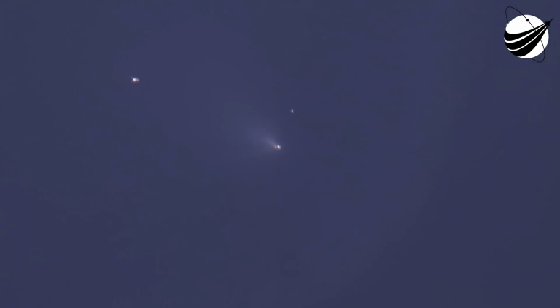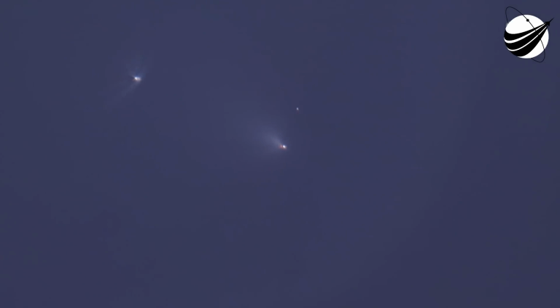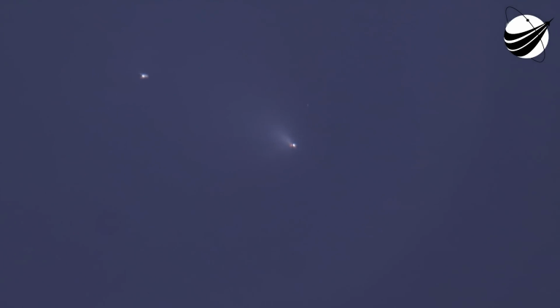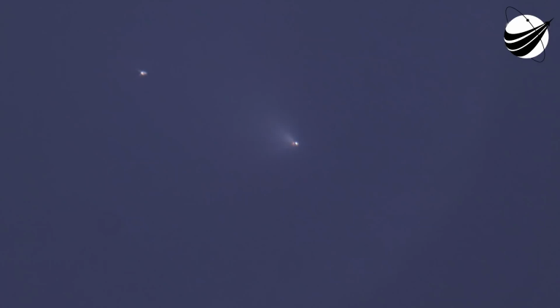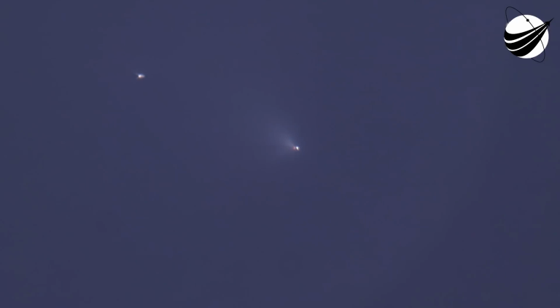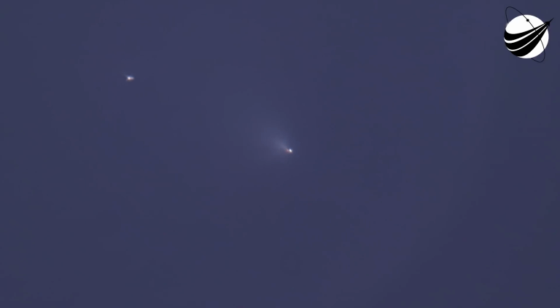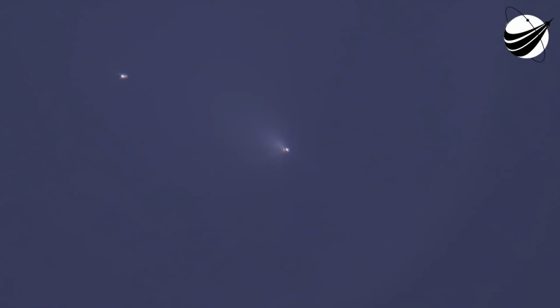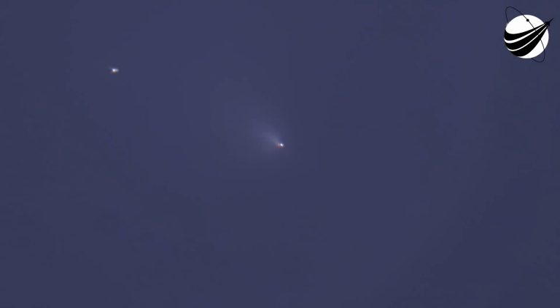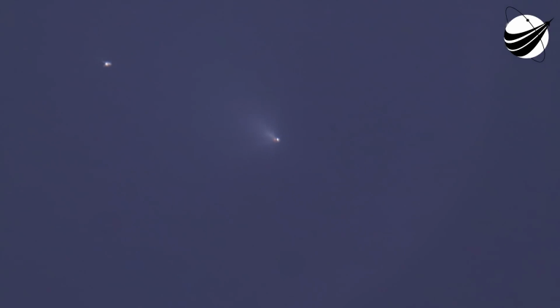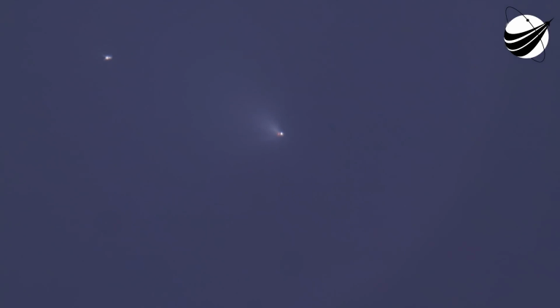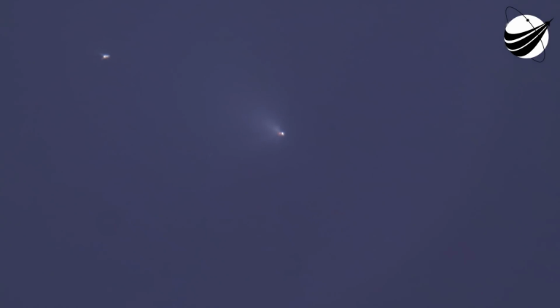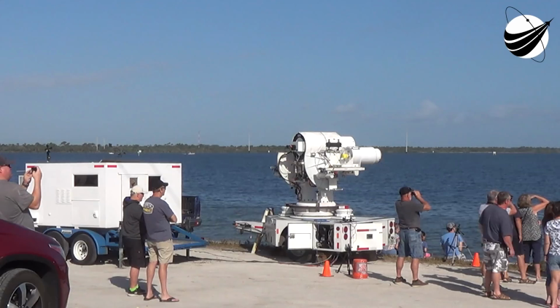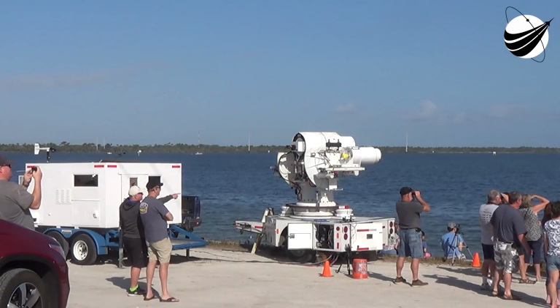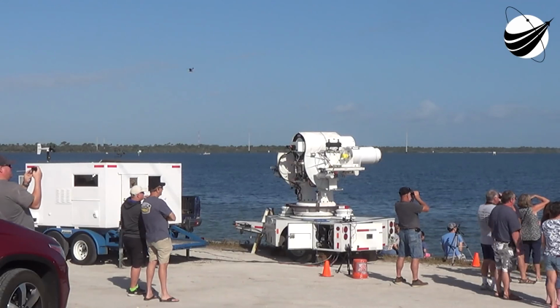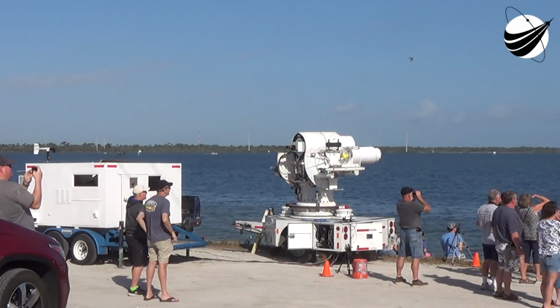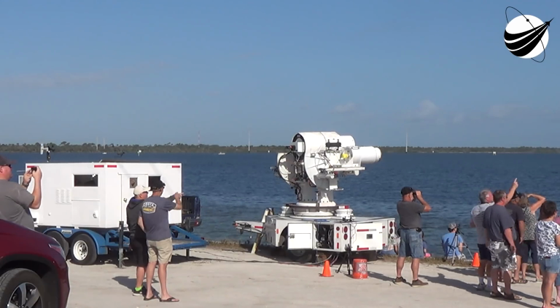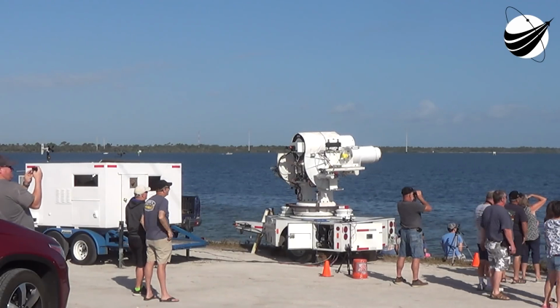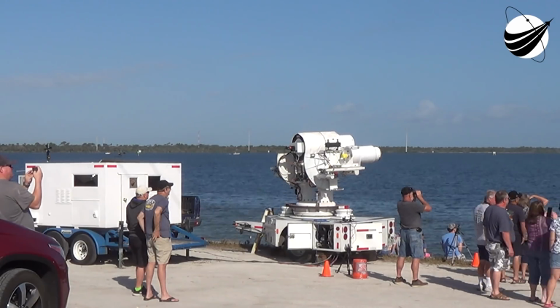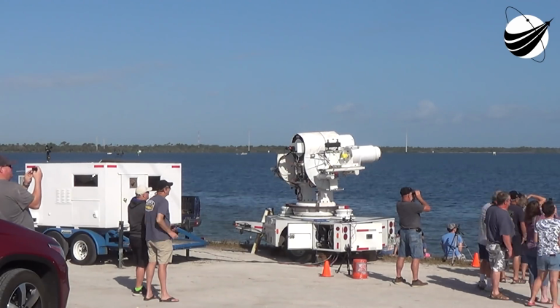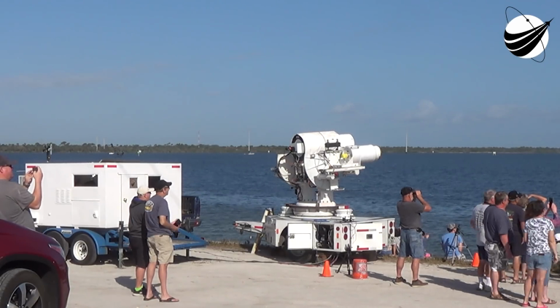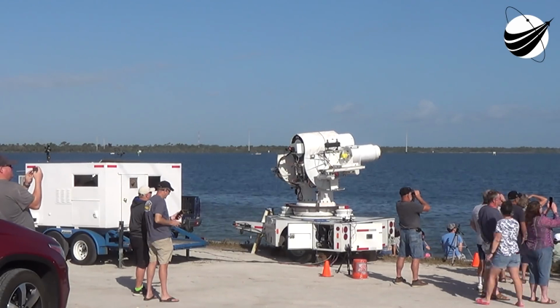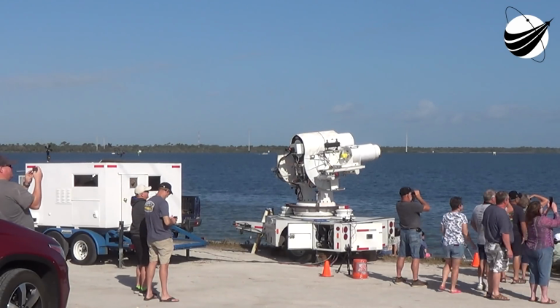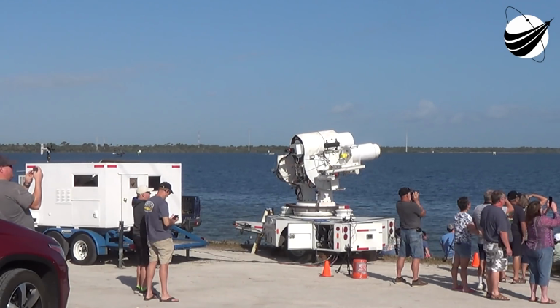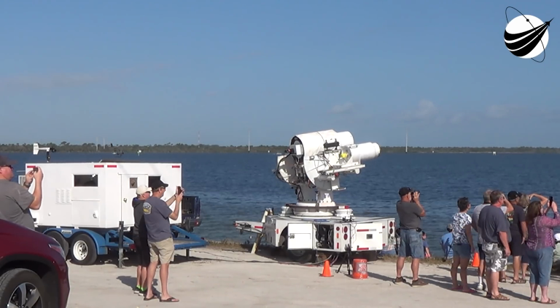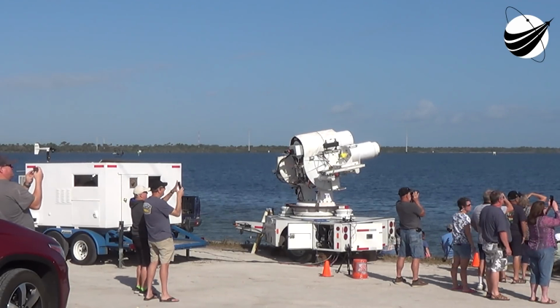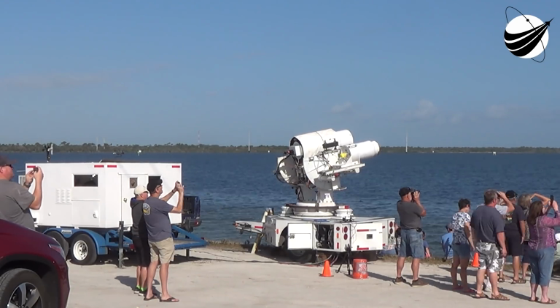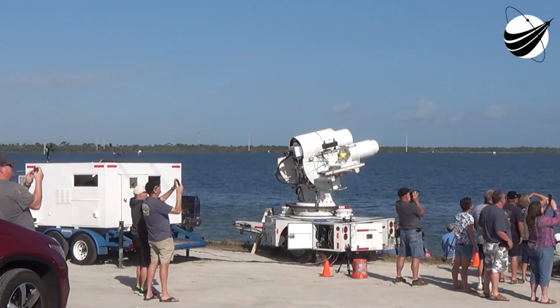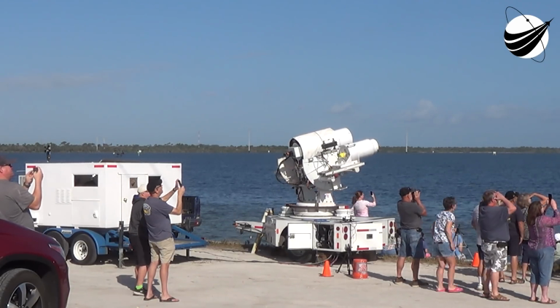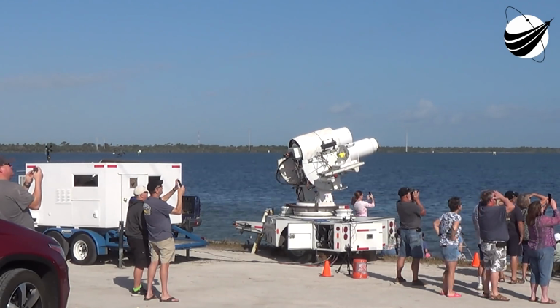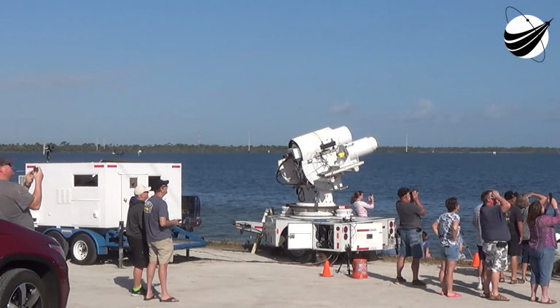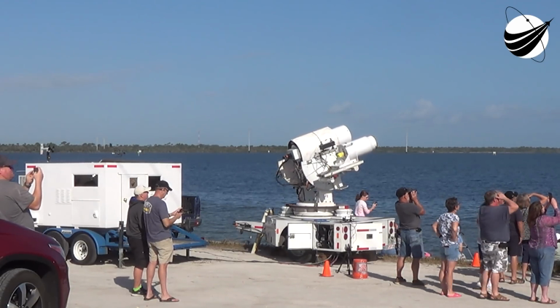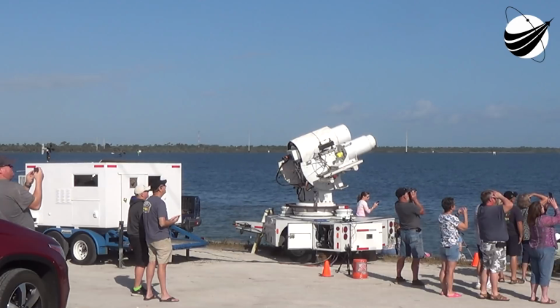Weather is still looking amazing and you can see the blue skies there on your screen, and the range is green for launch.